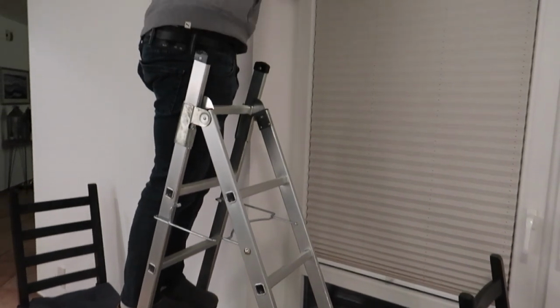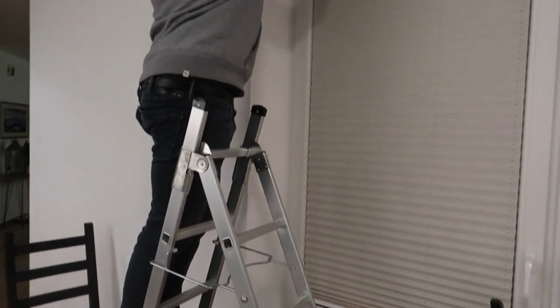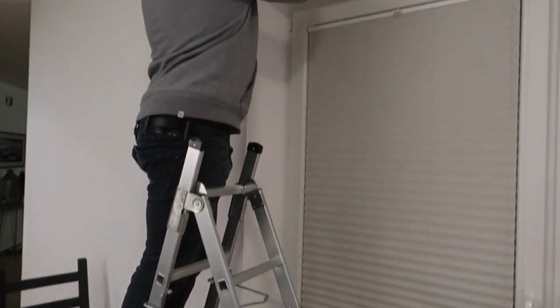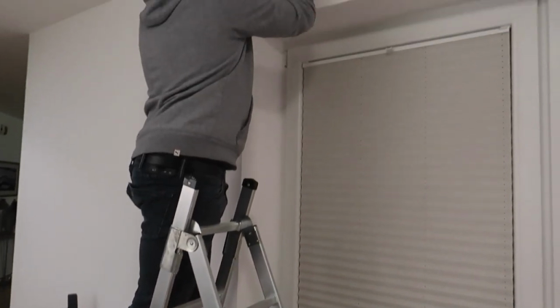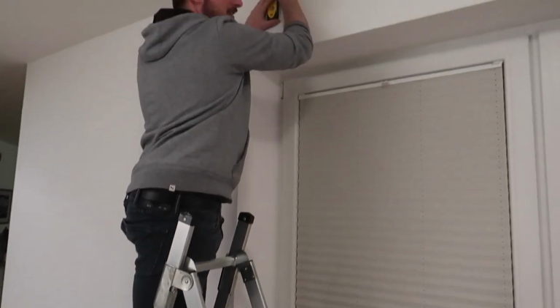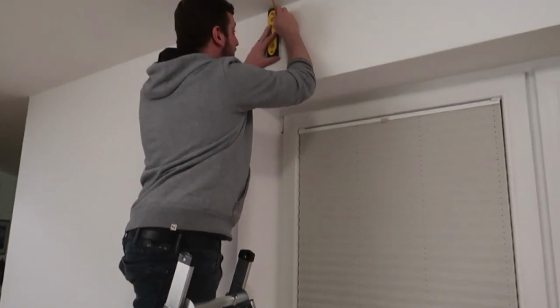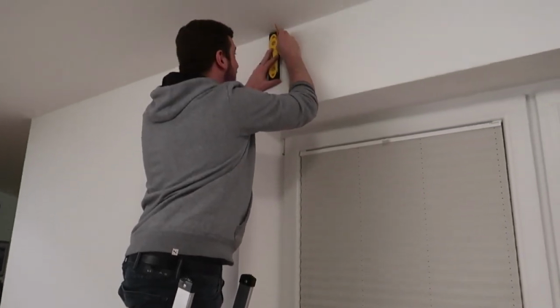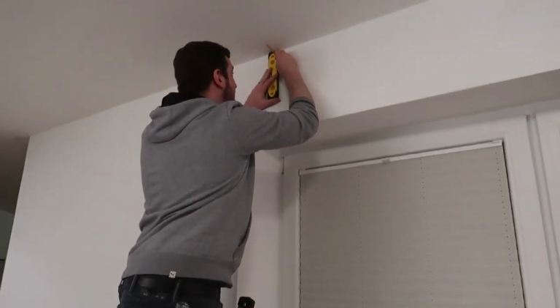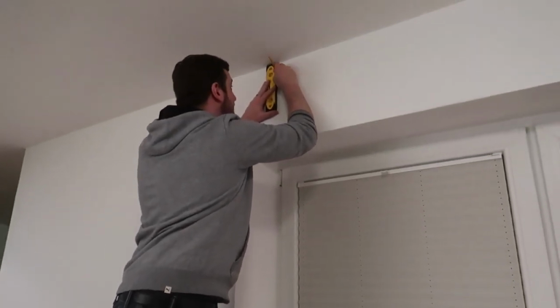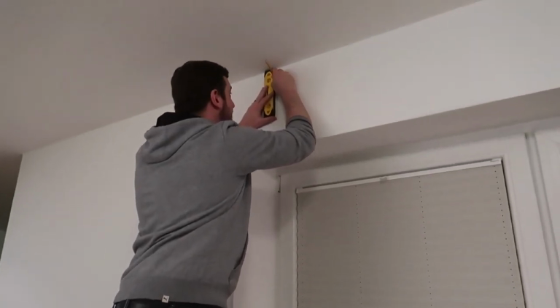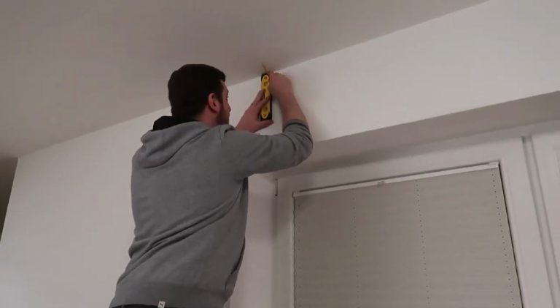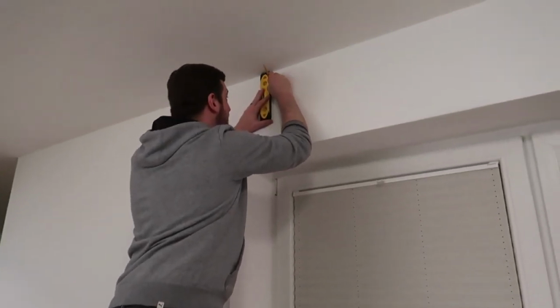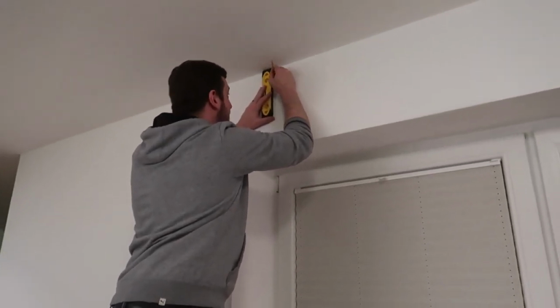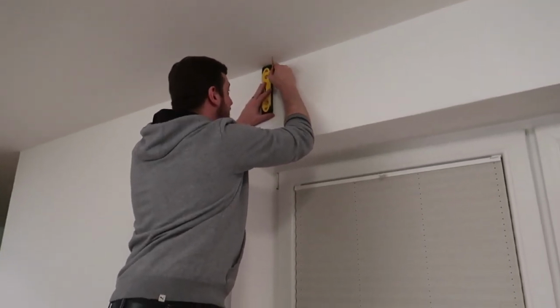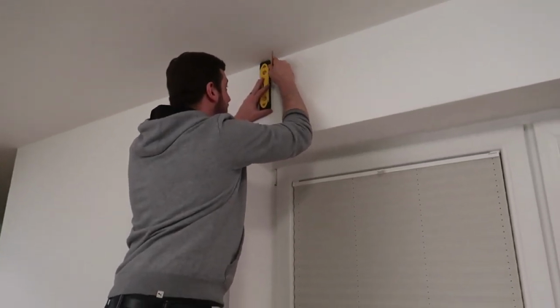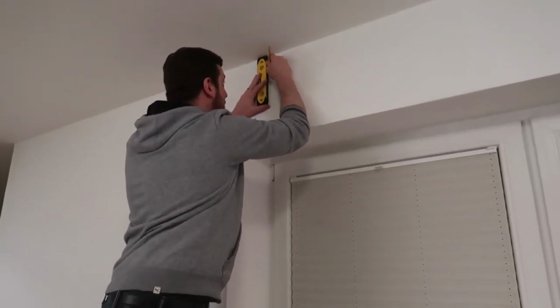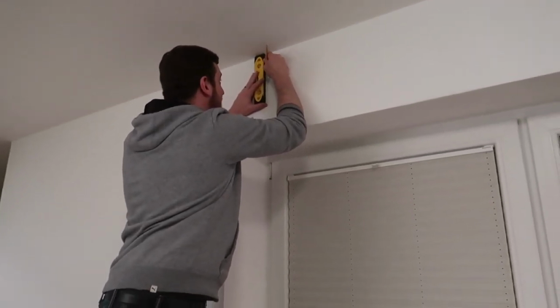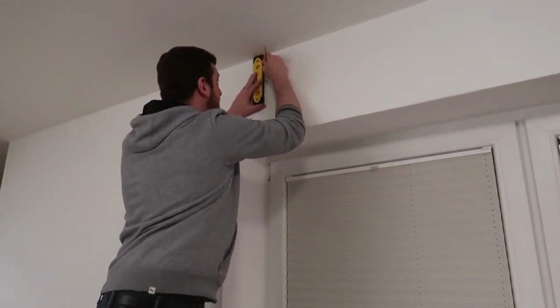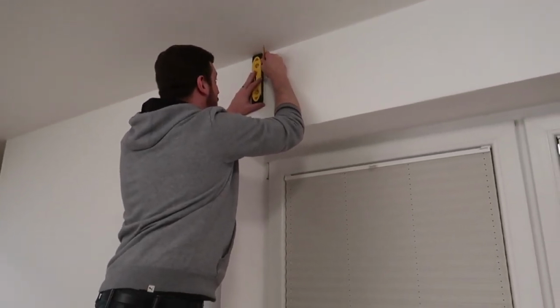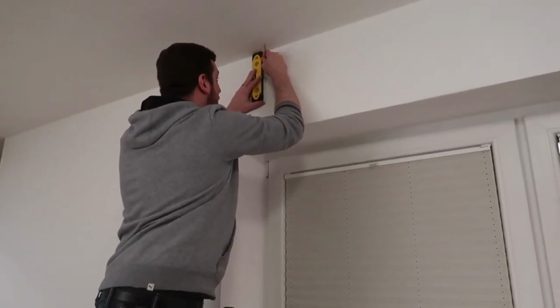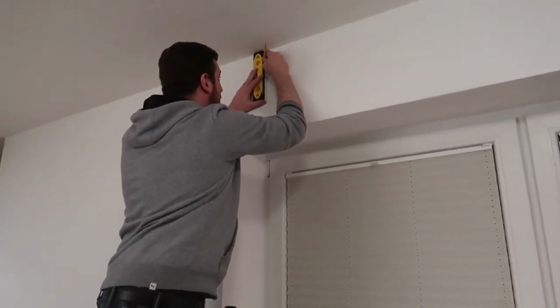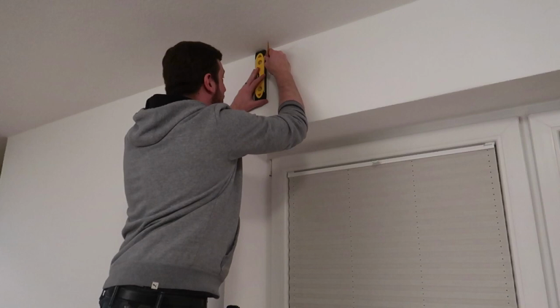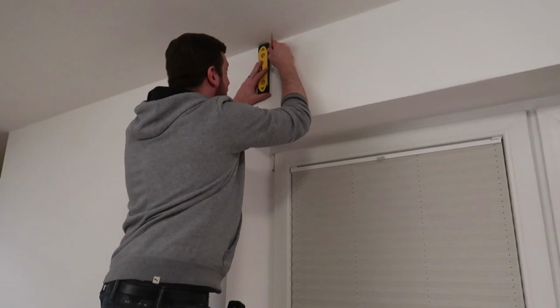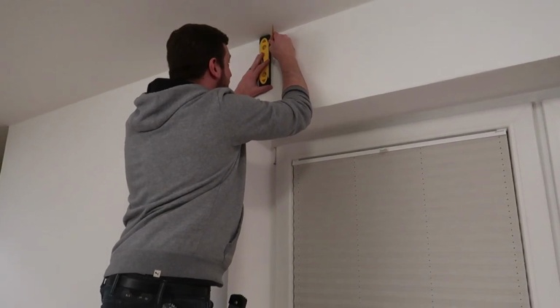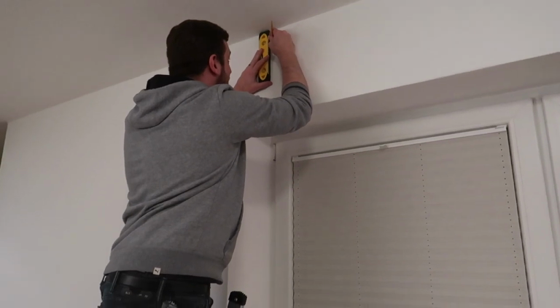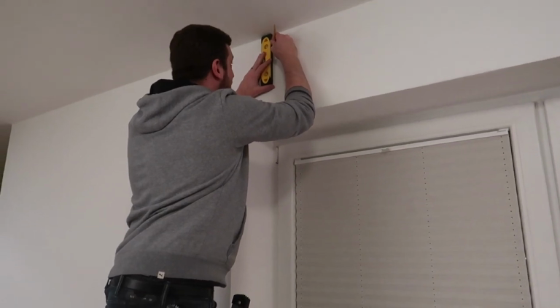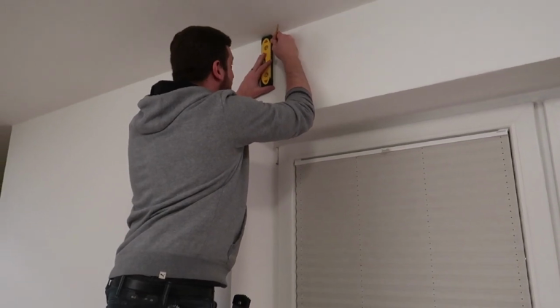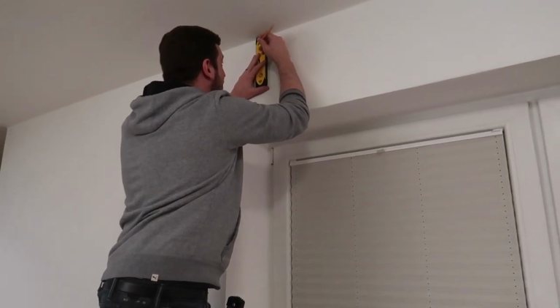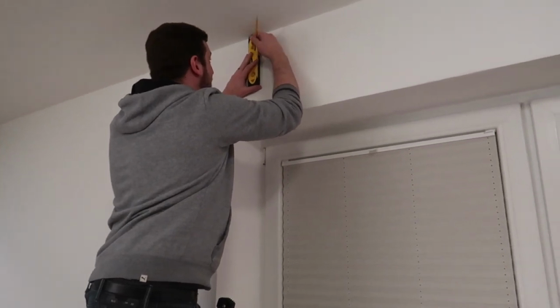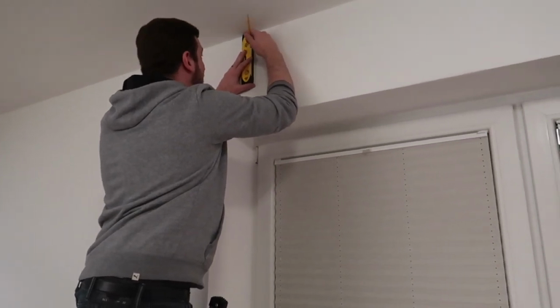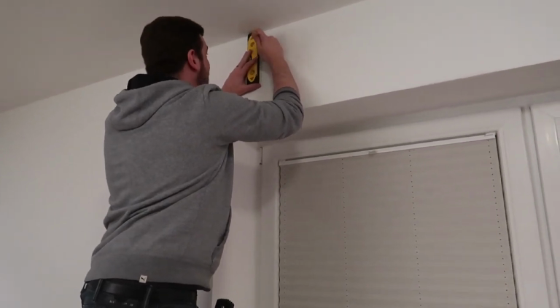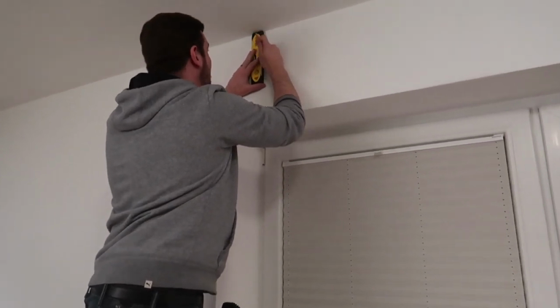Man at work. Hello. I'm erasing the wall. Cheers, wall.